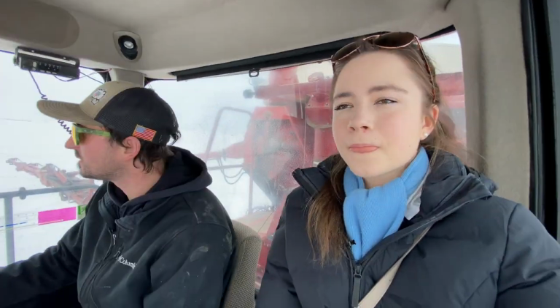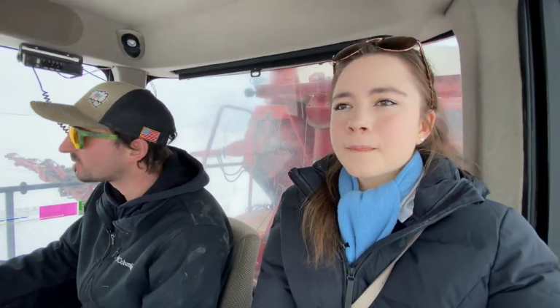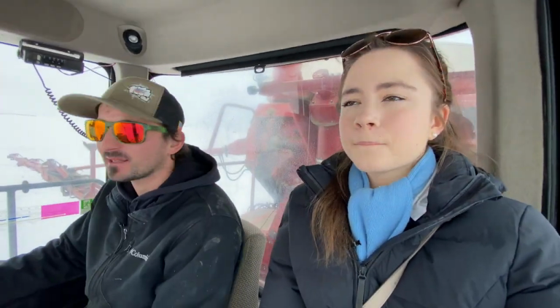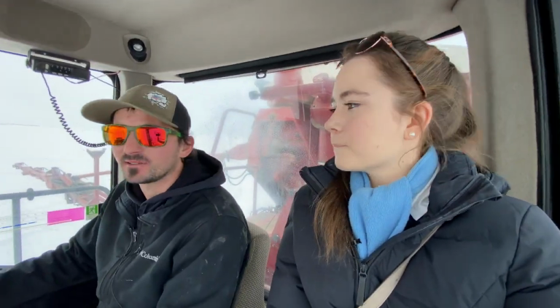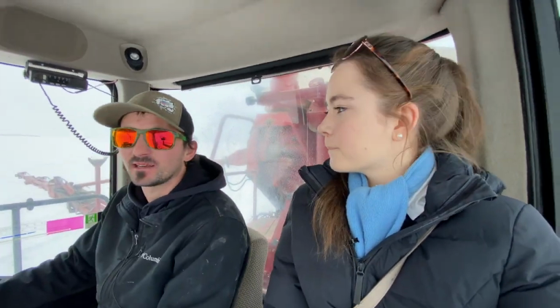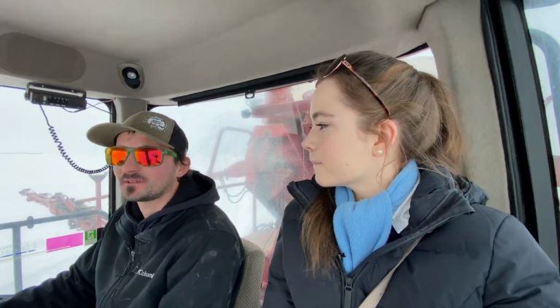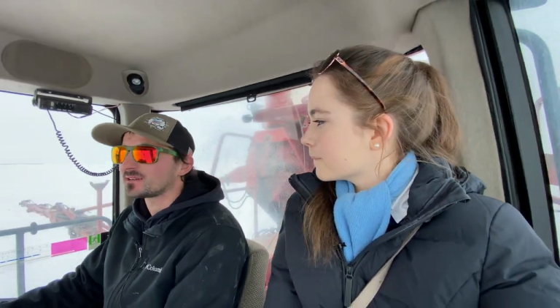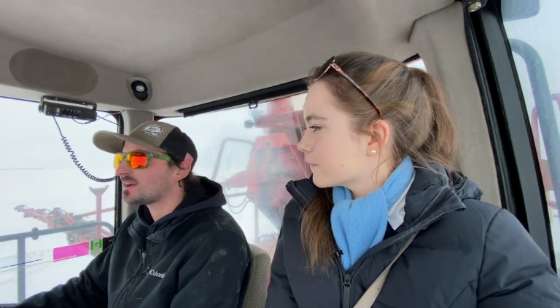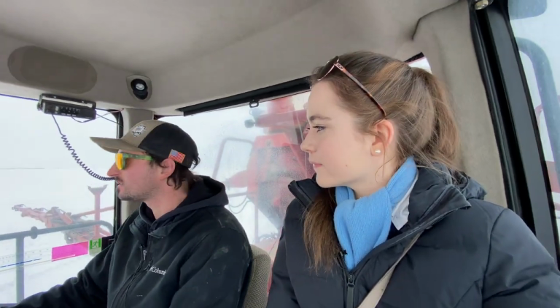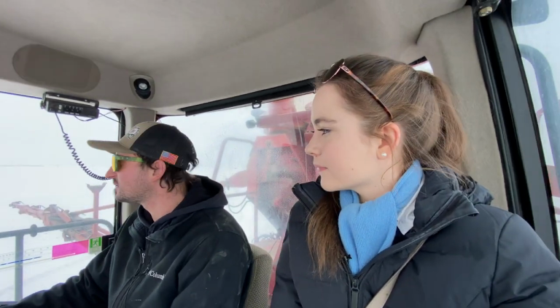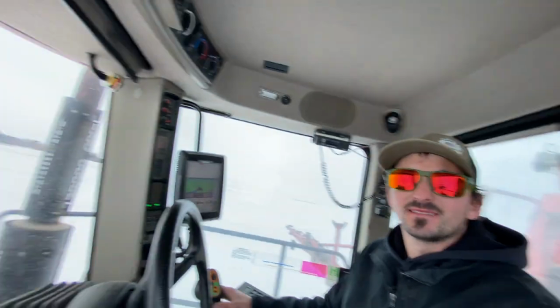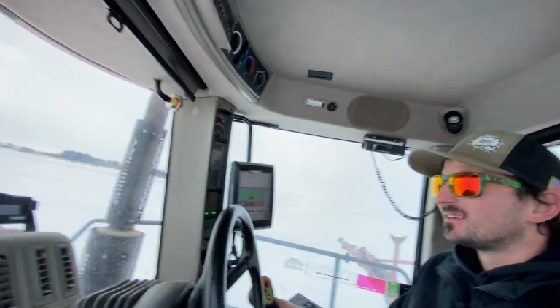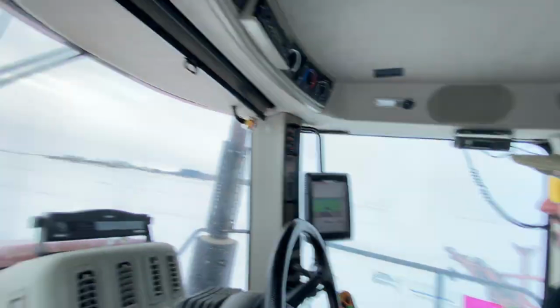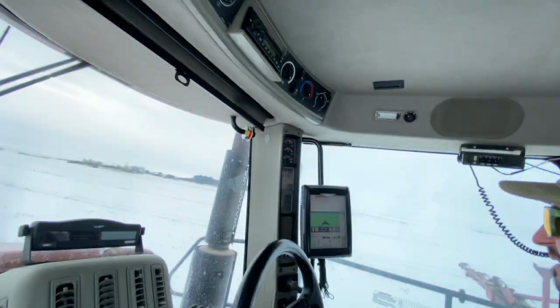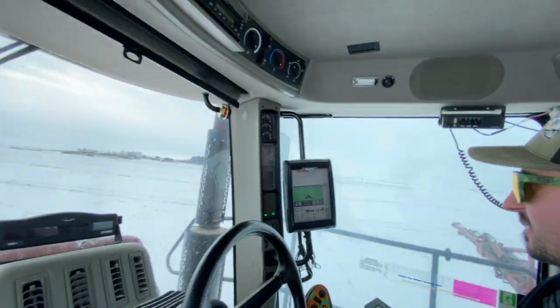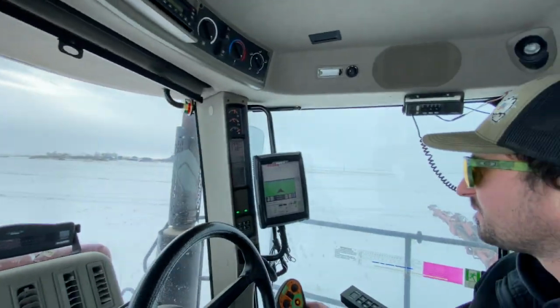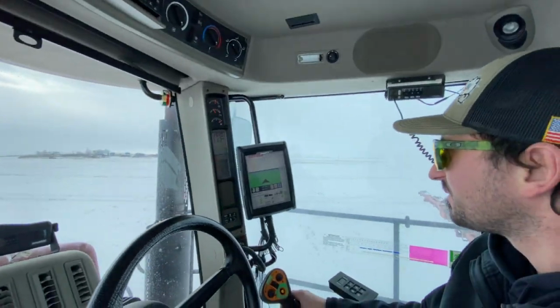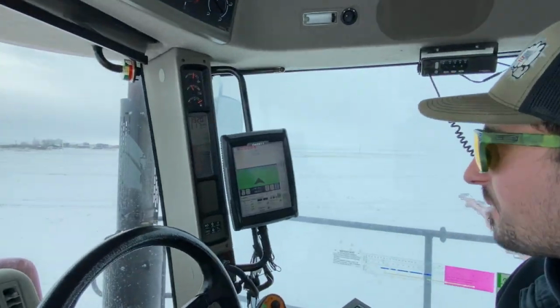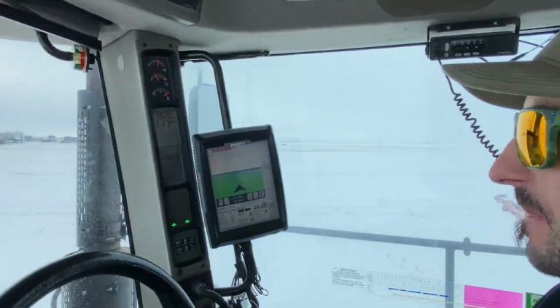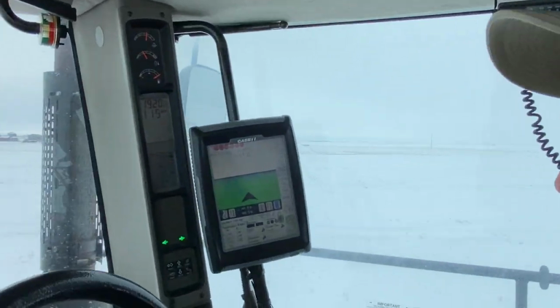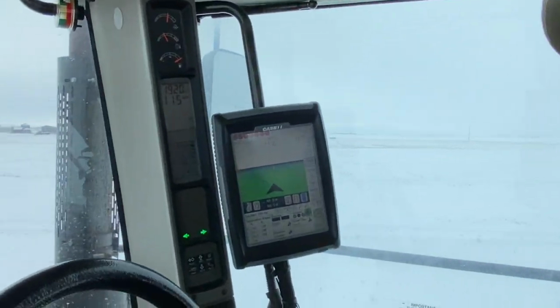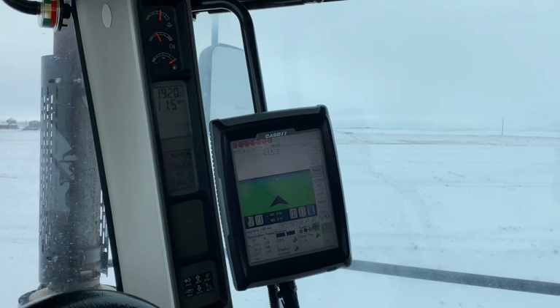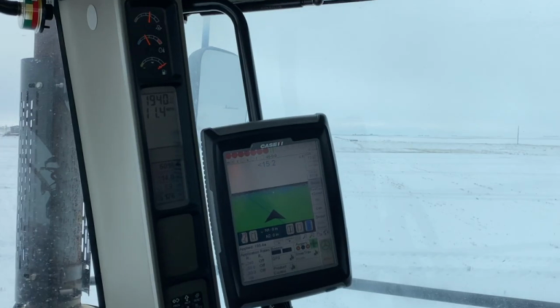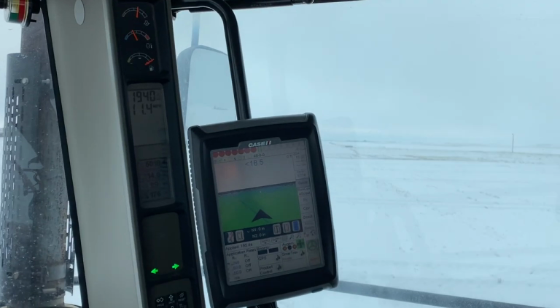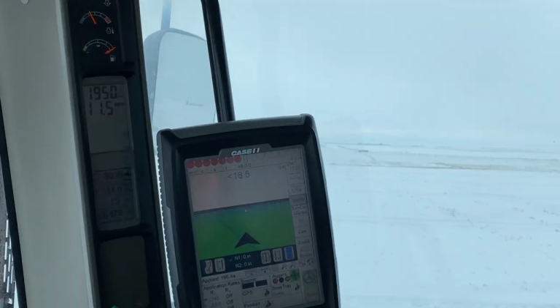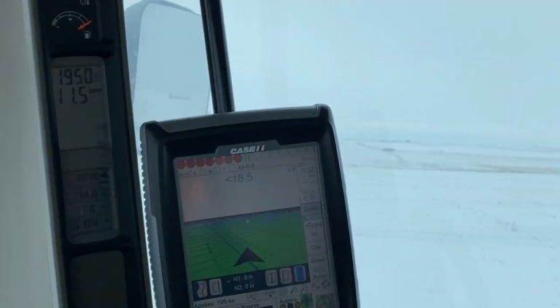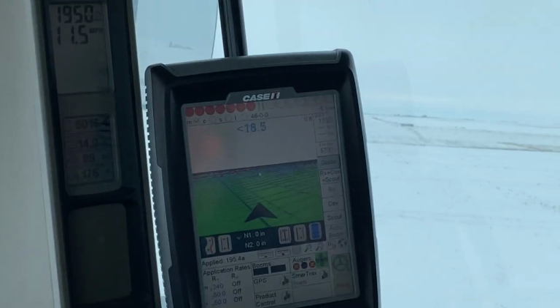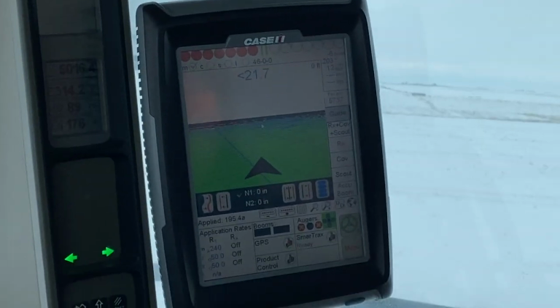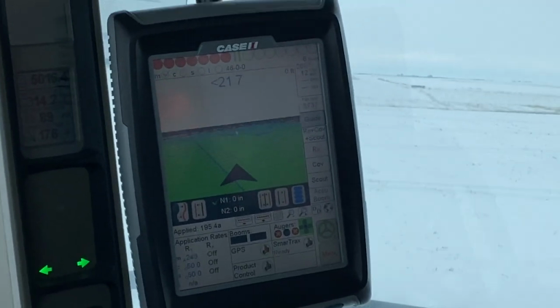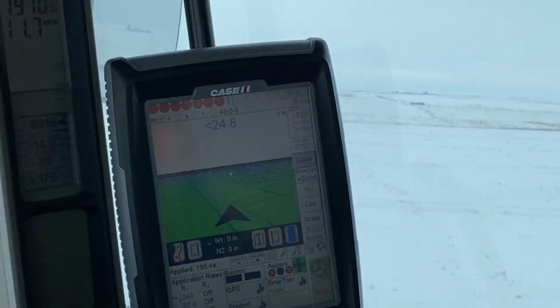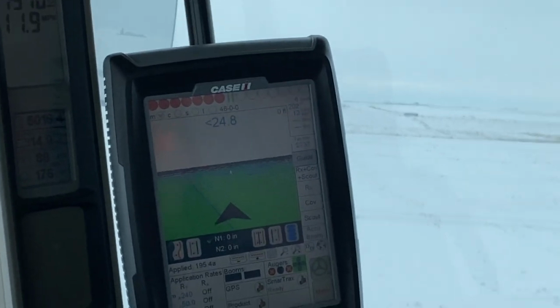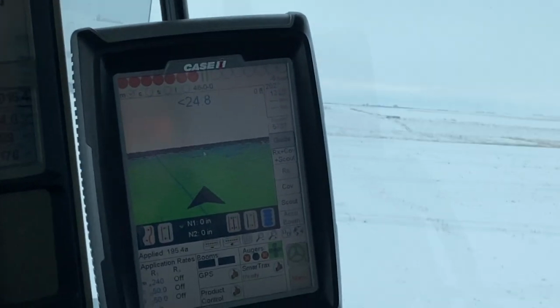Hopefully I'll have enough fertilizer. And that's very cool - the screen is all green because you fertilized that whole area.